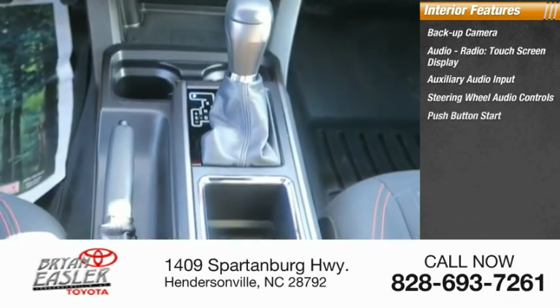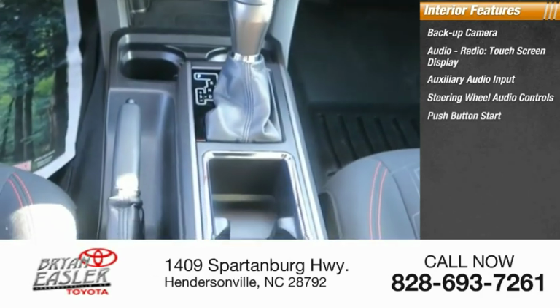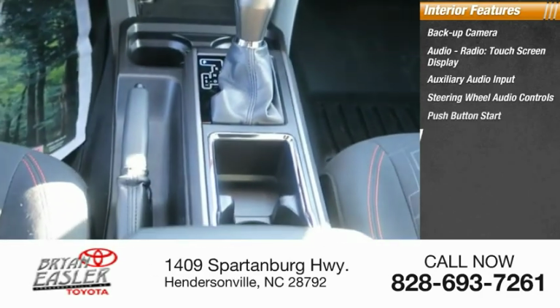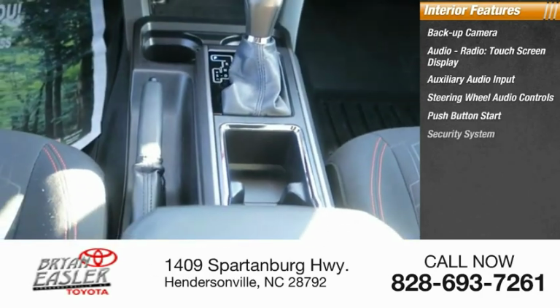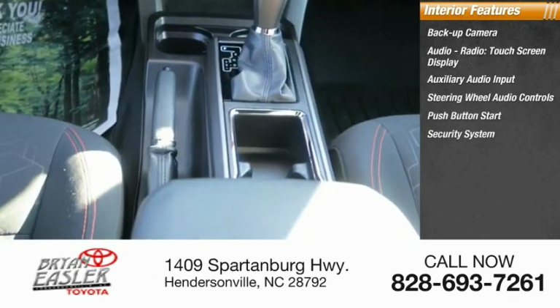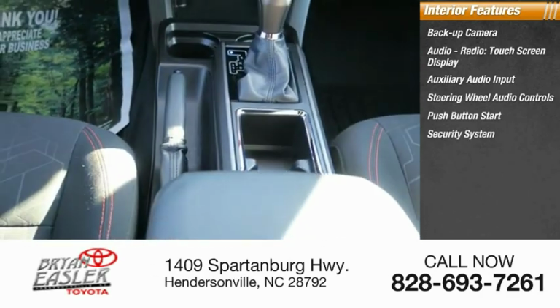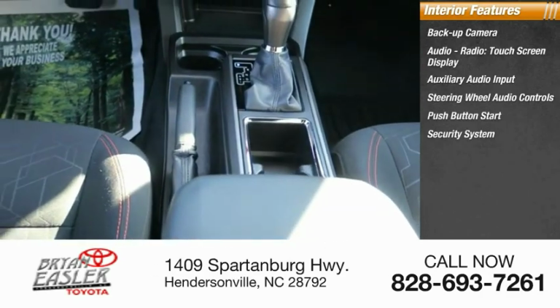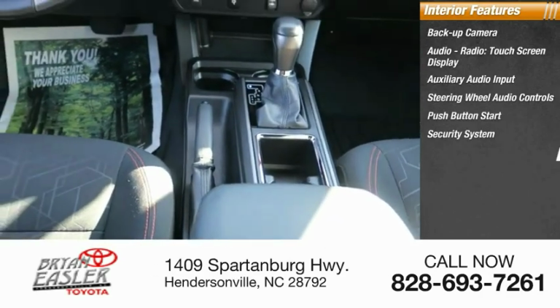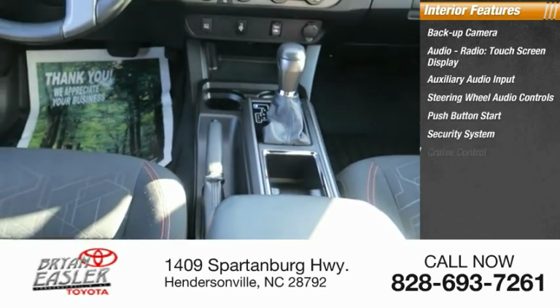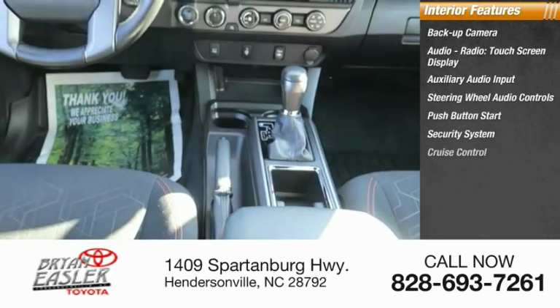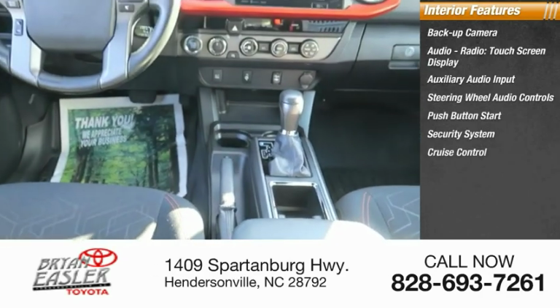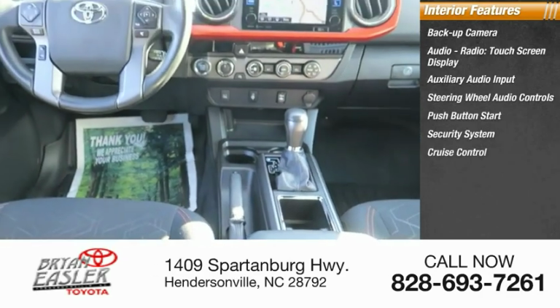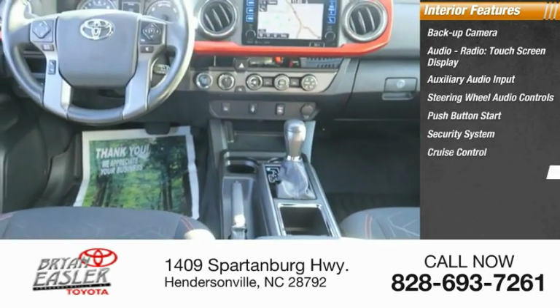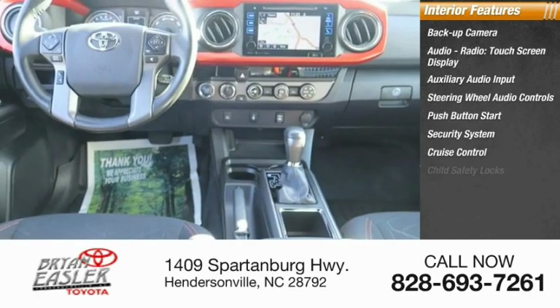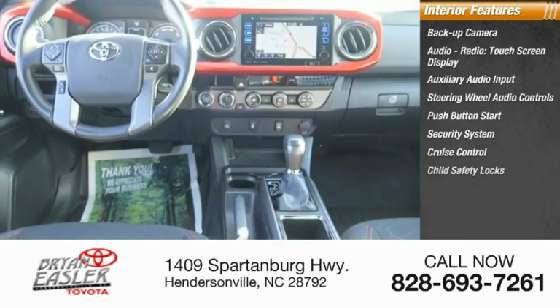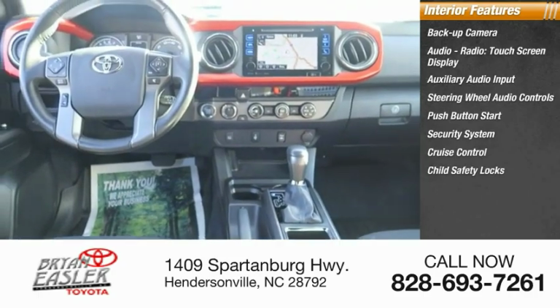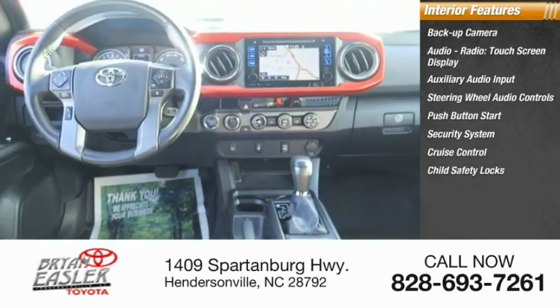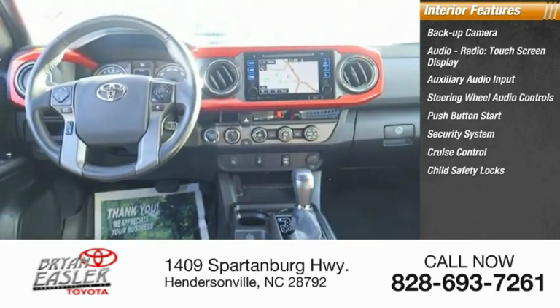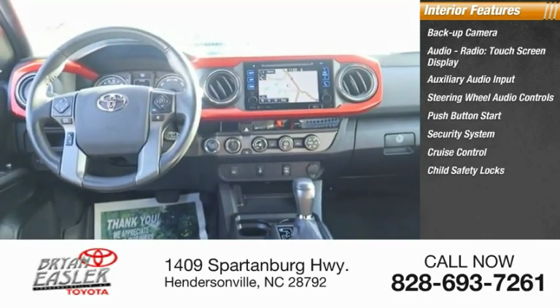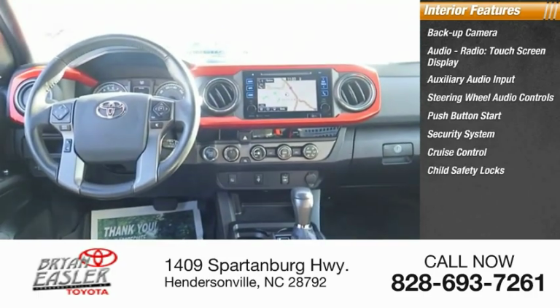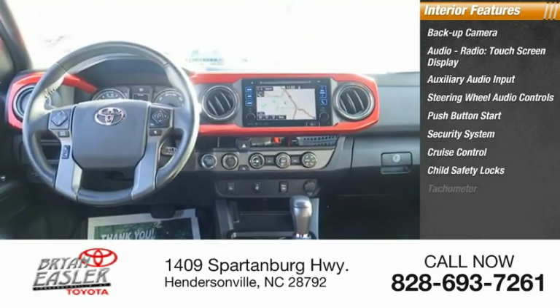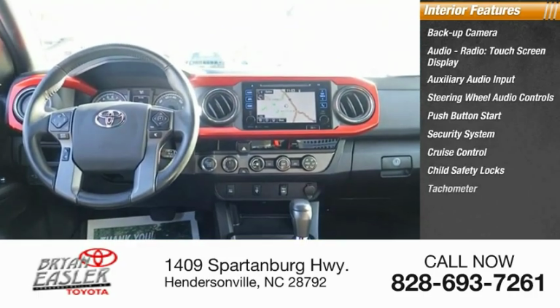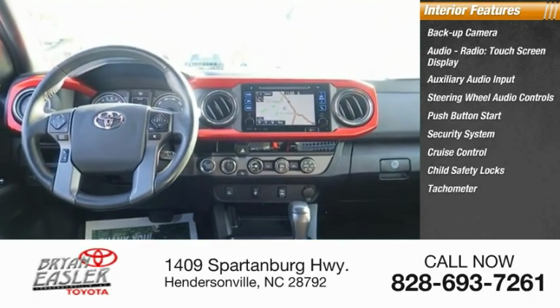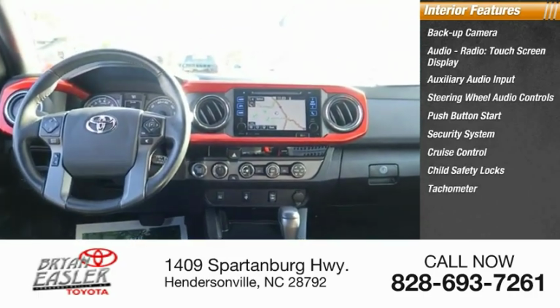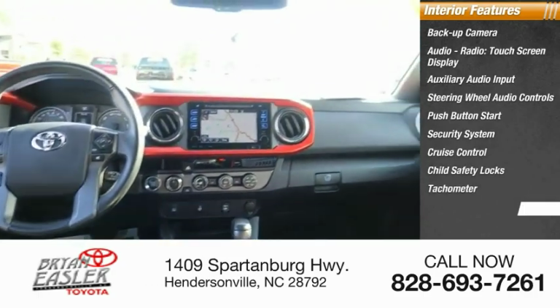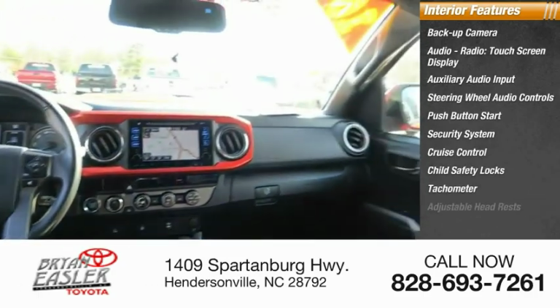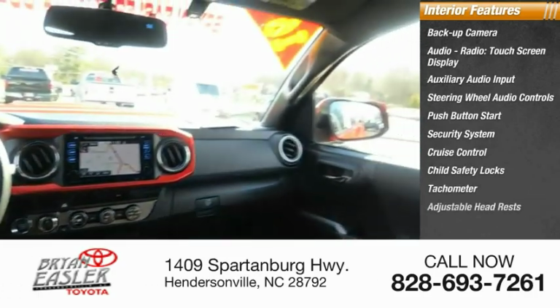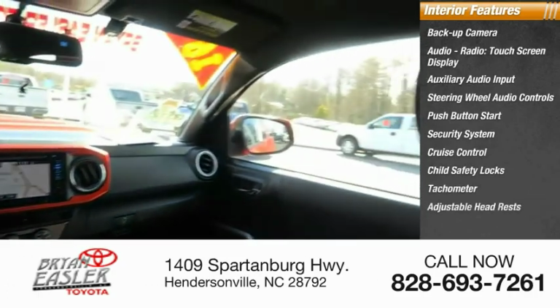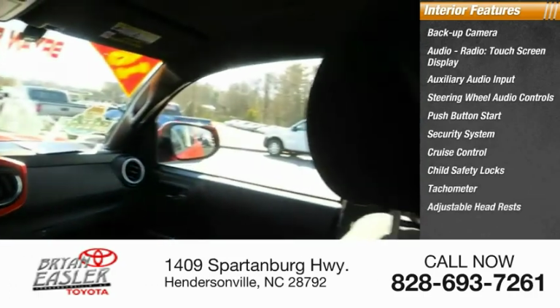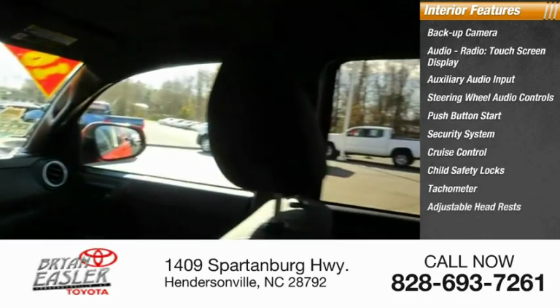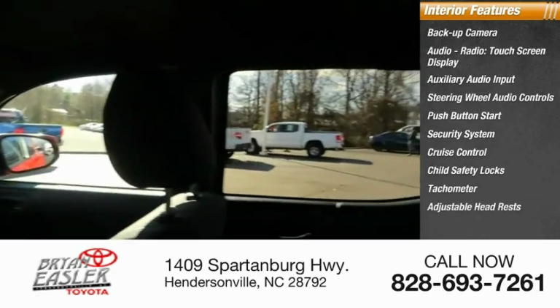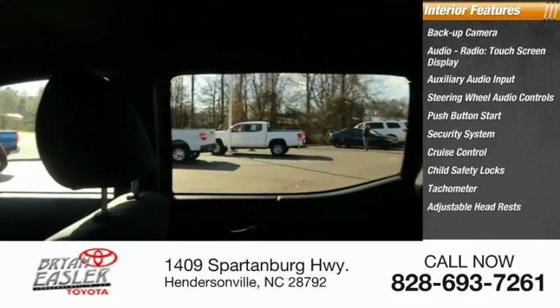Also included: security system, cruise control, child safety locks, tachometer, and adjustable headrests.